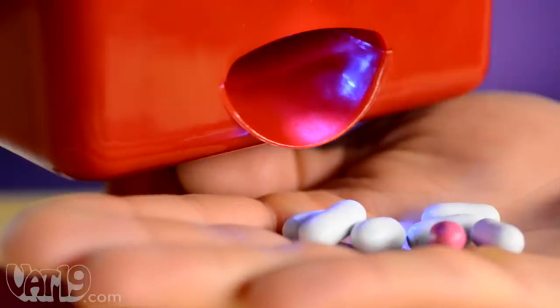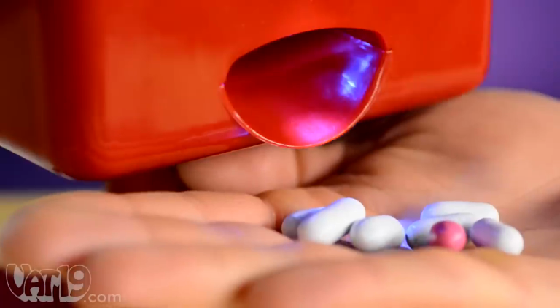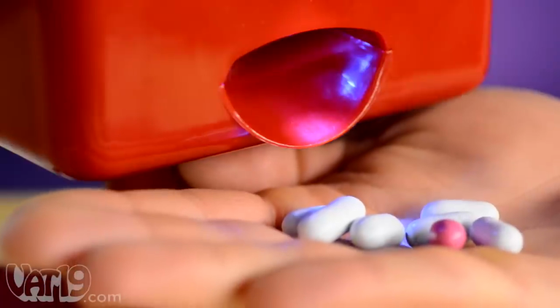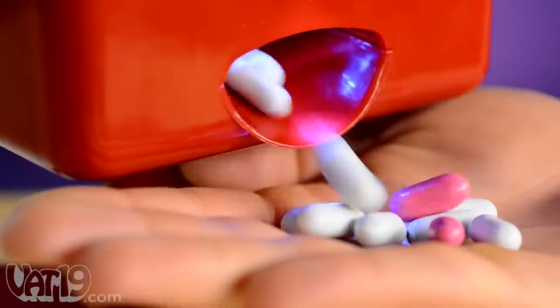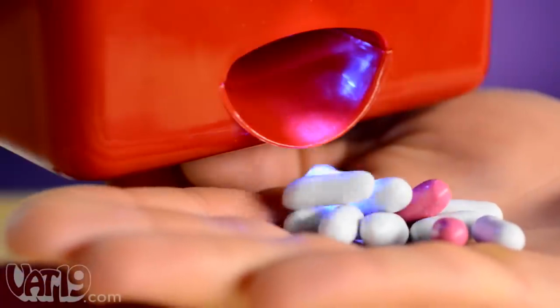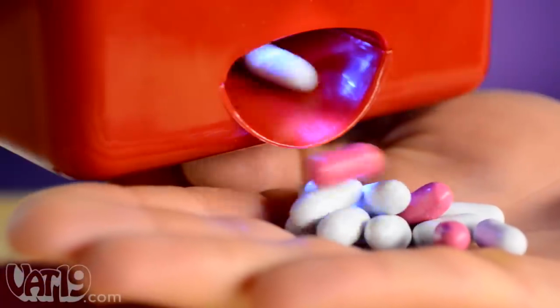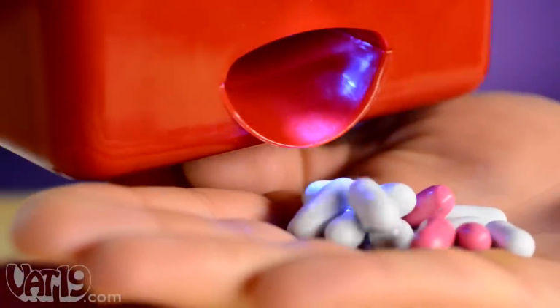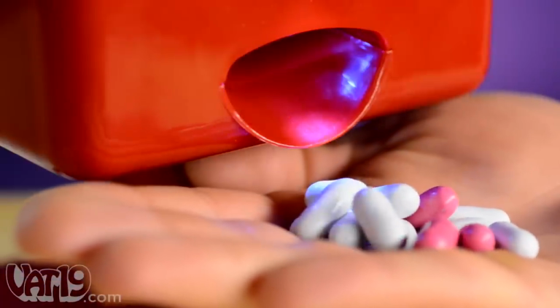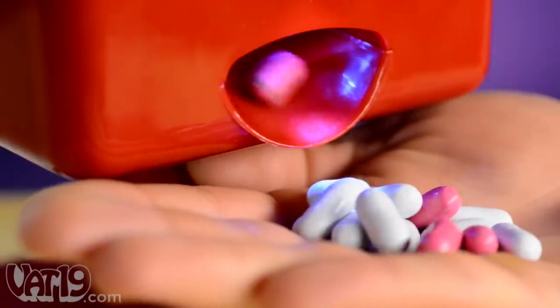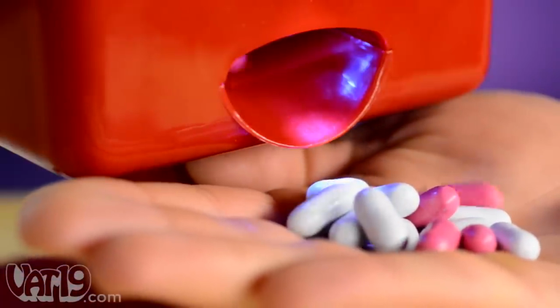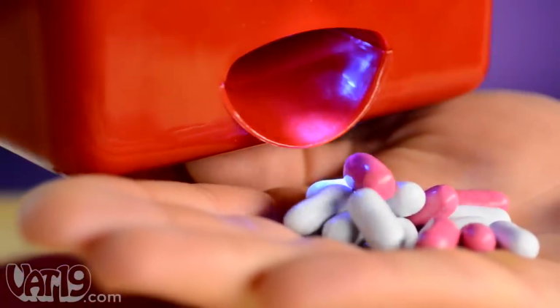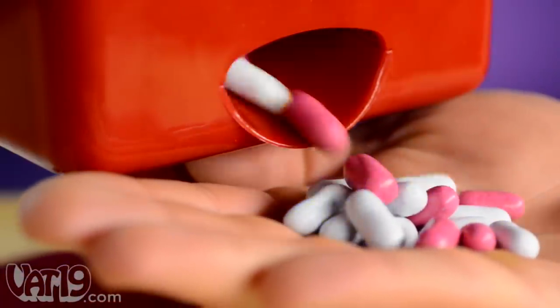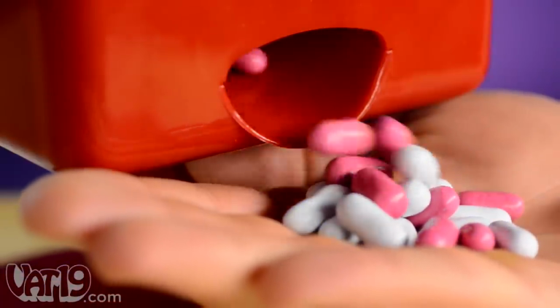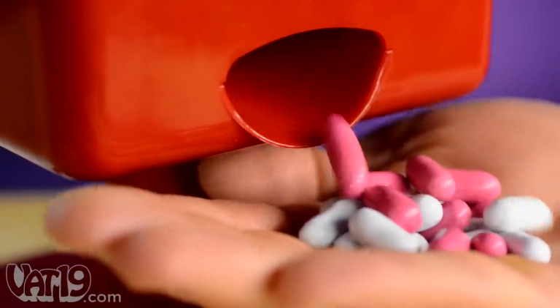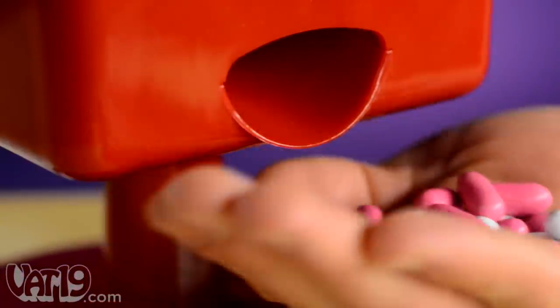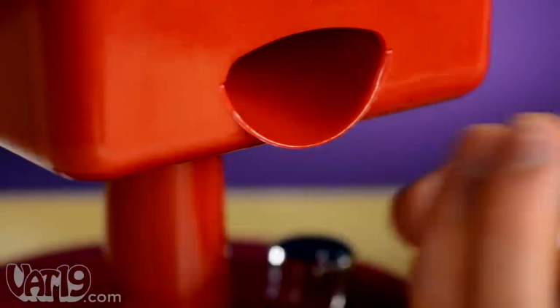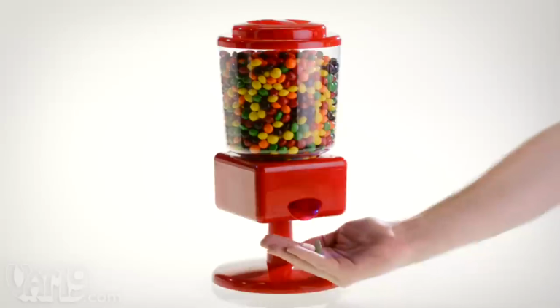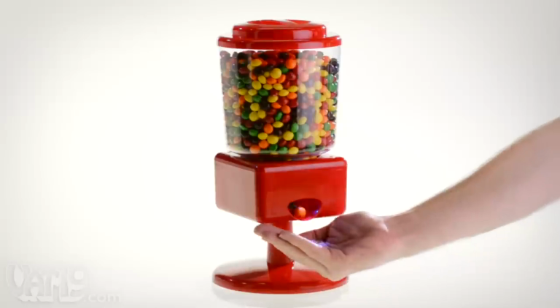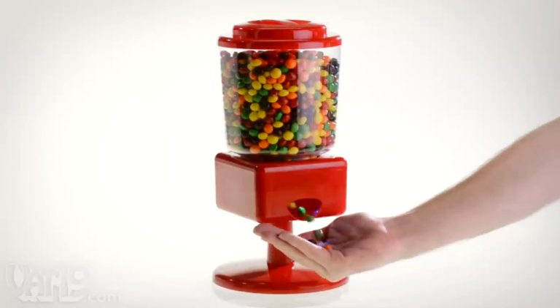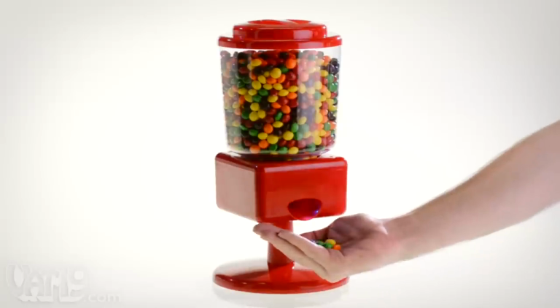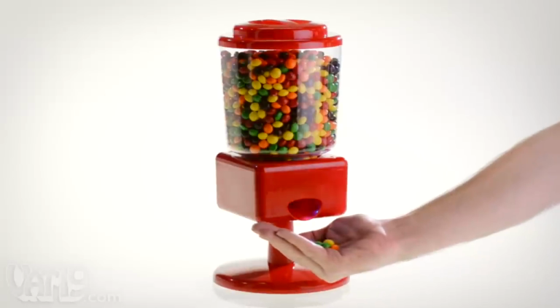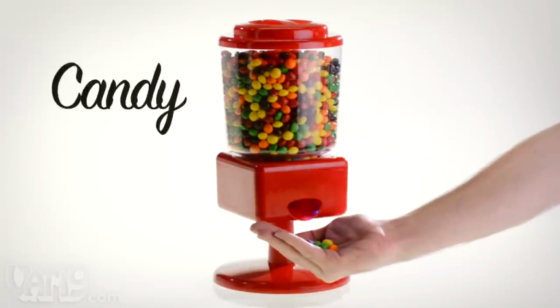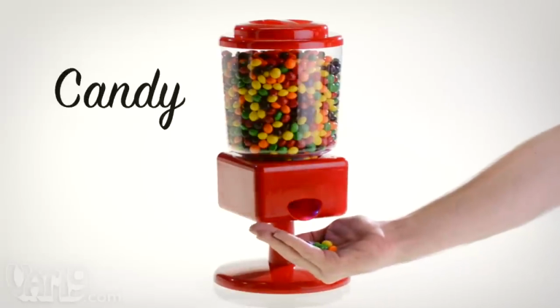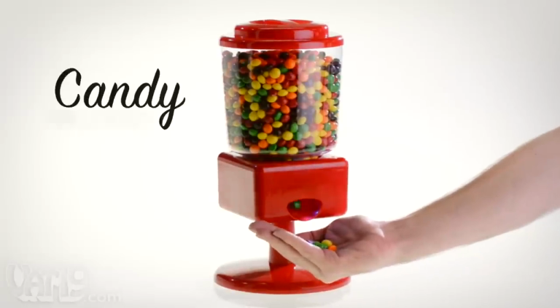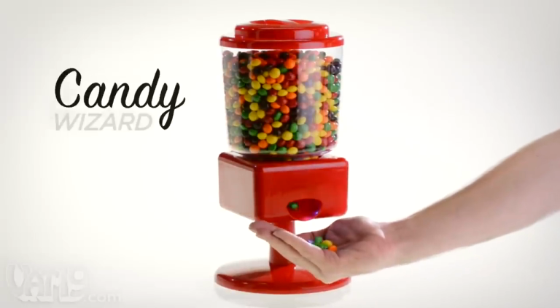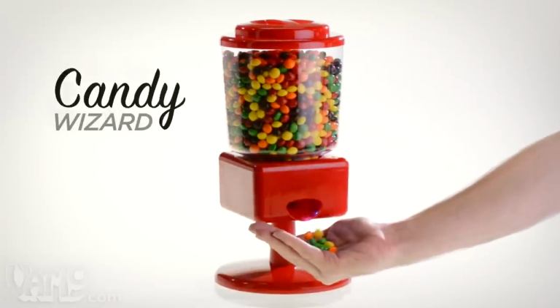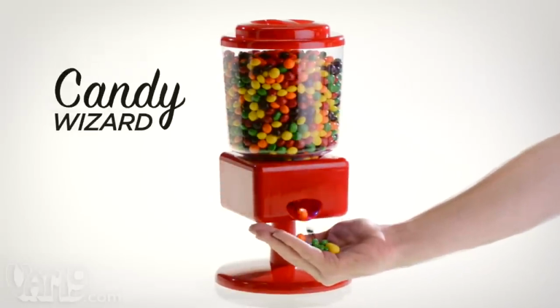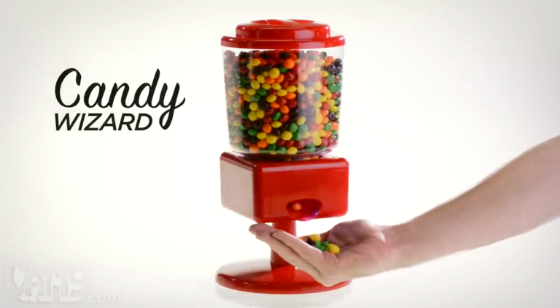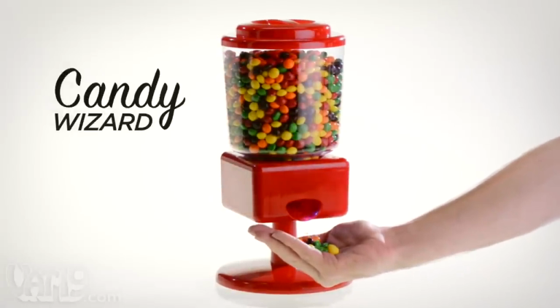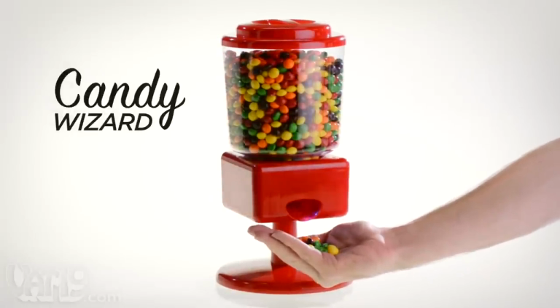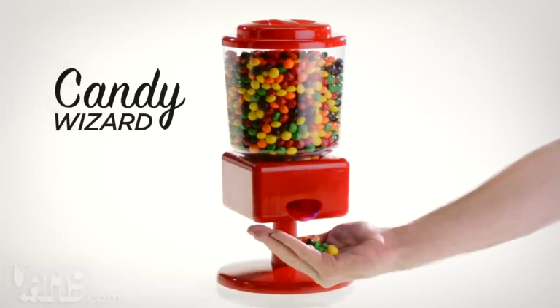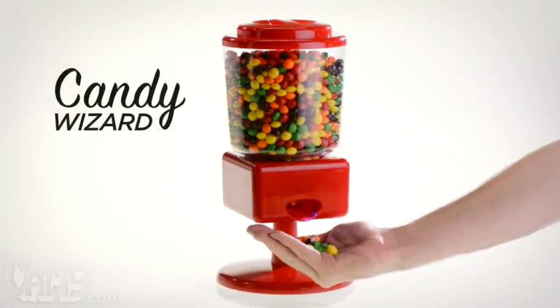Mmm, that looks good. The Candy Wizard is a fun and germ-free way to conjure your favorite treats.